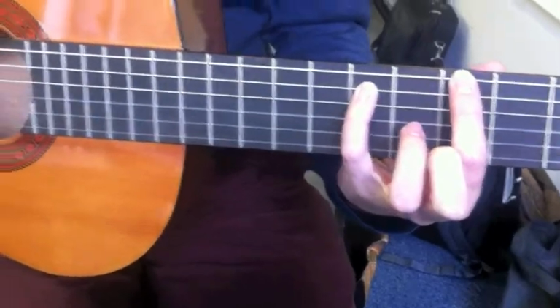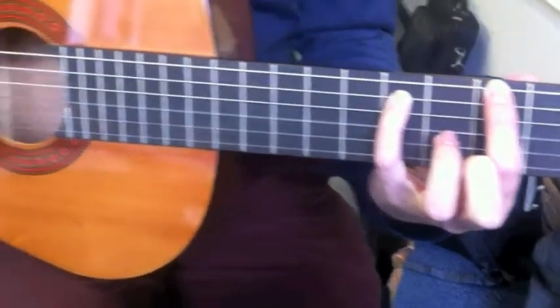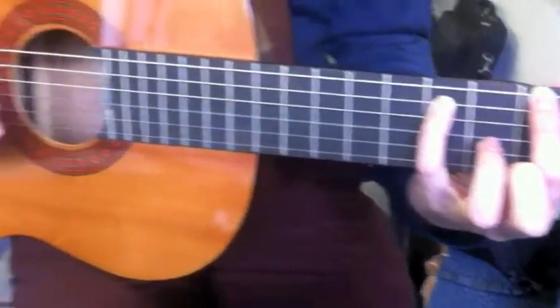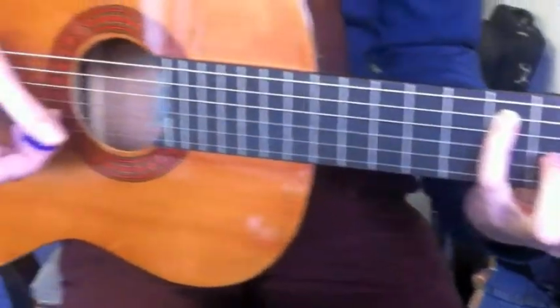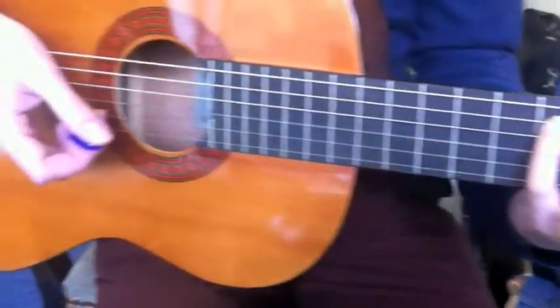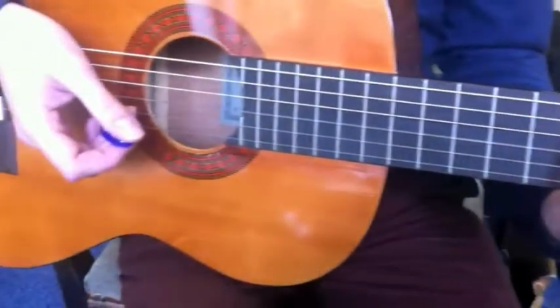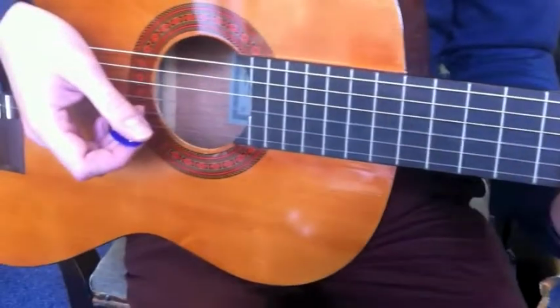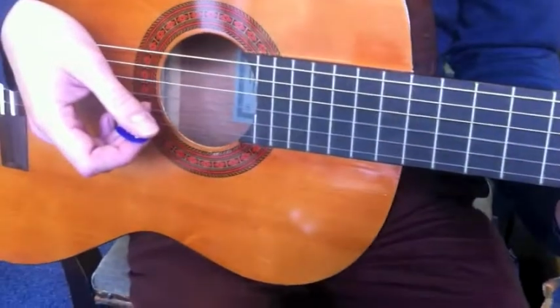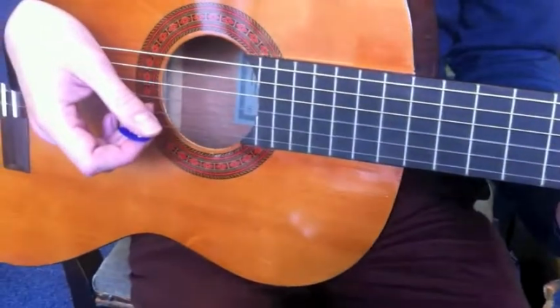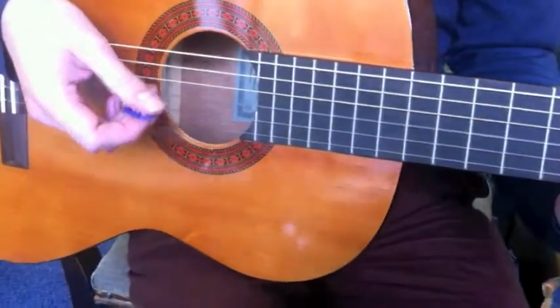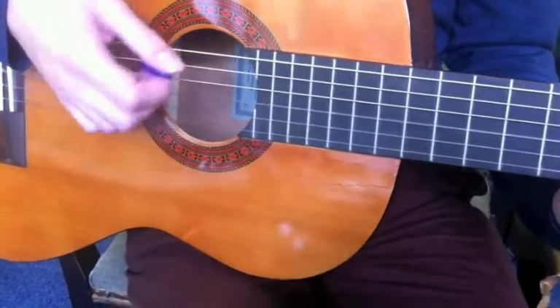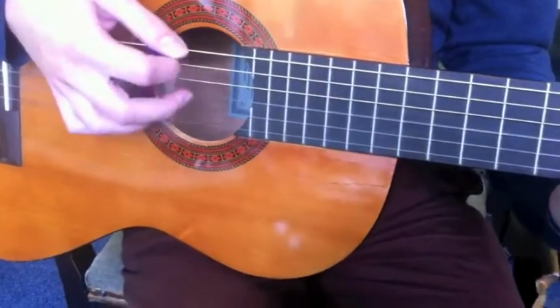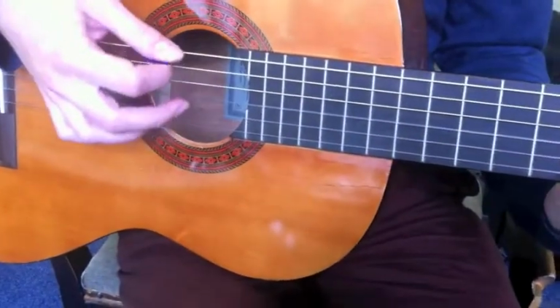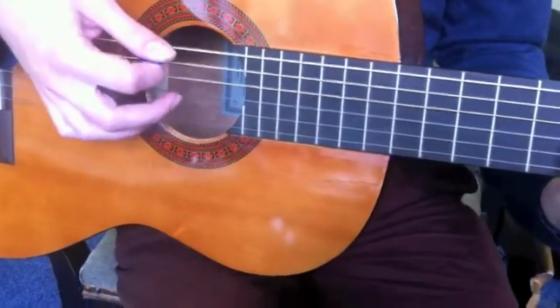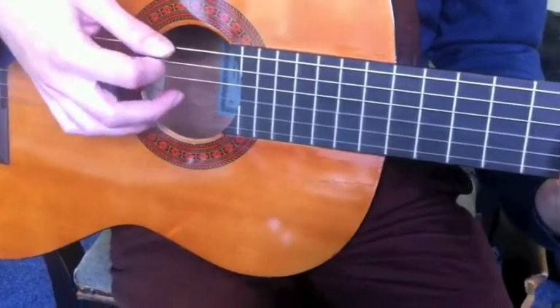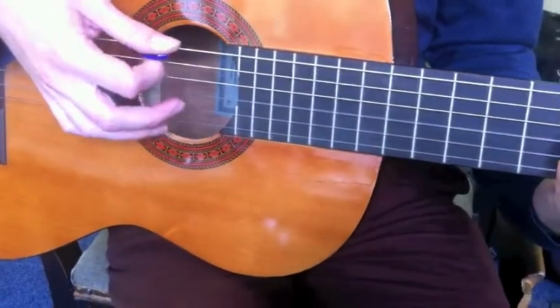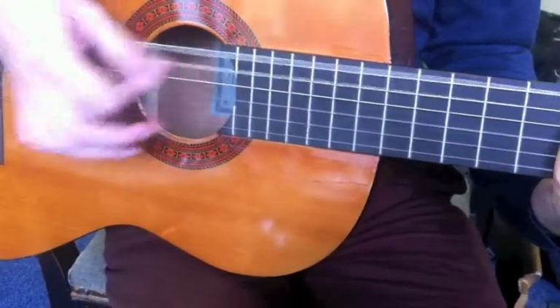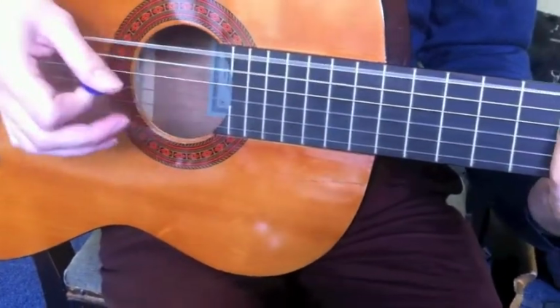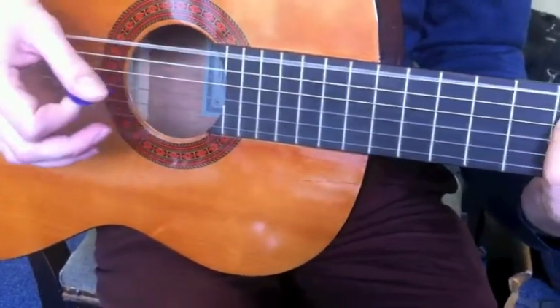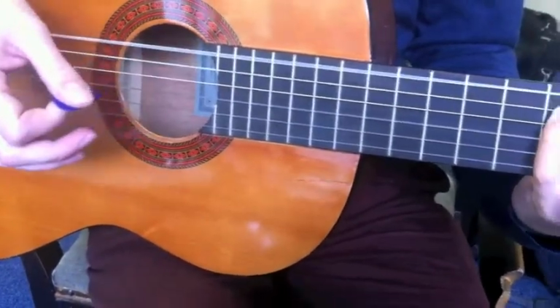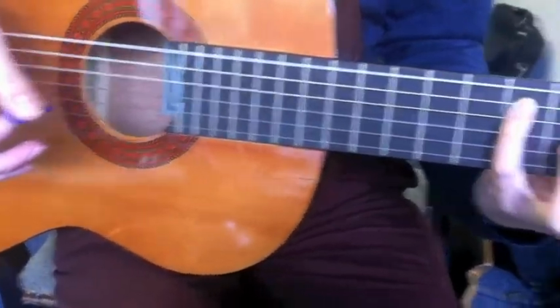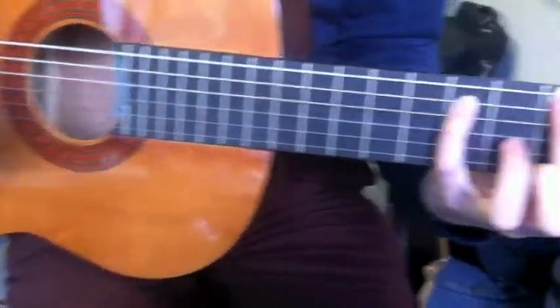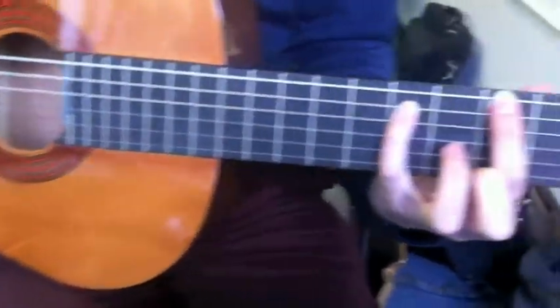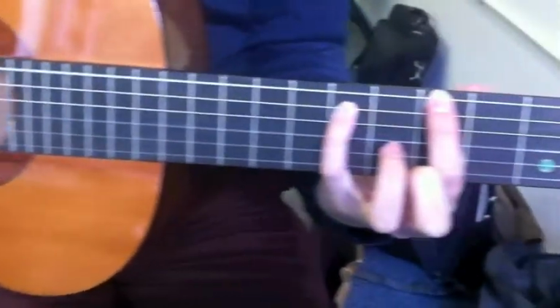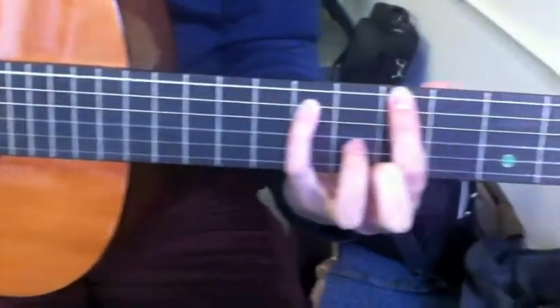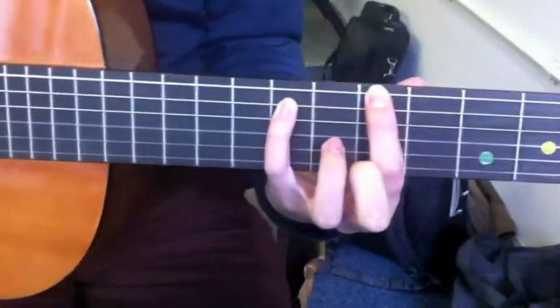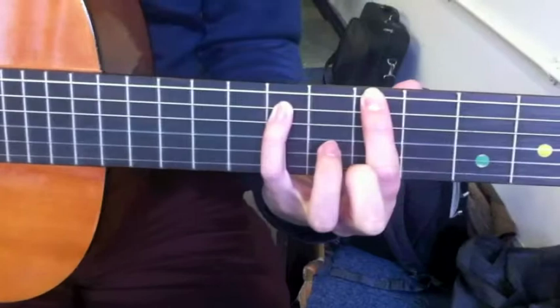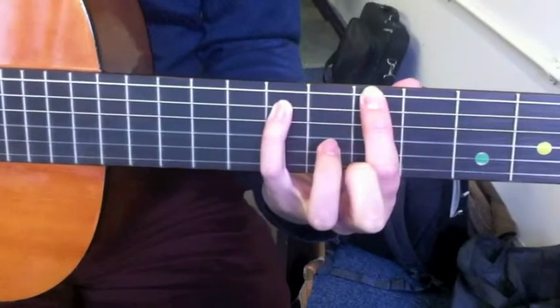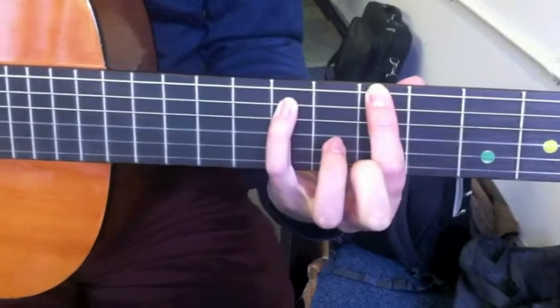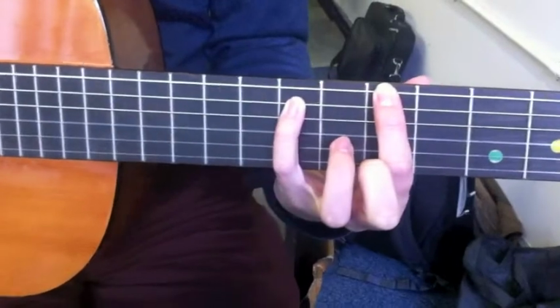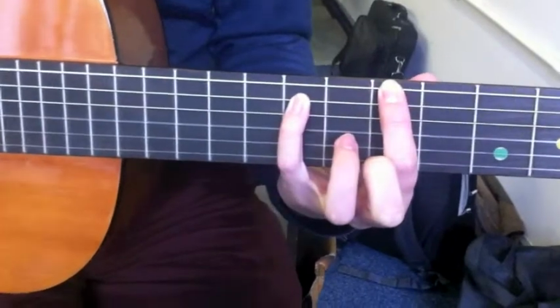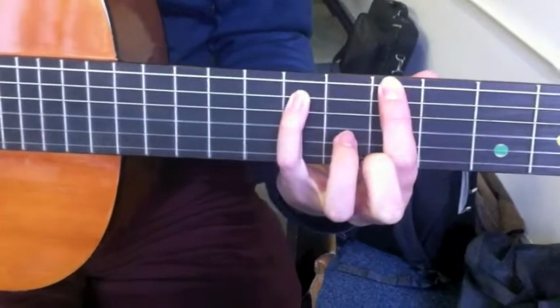When you play both strings together with your right hand, it has a richer sound.